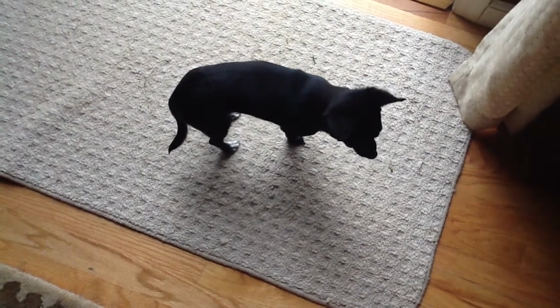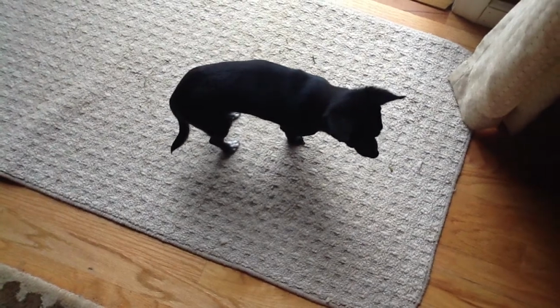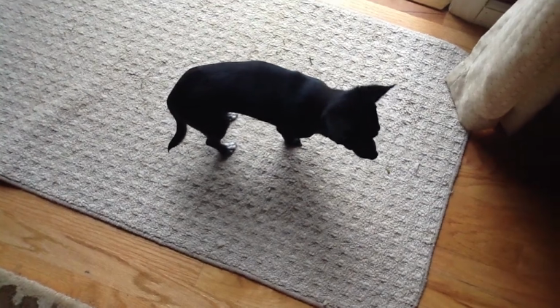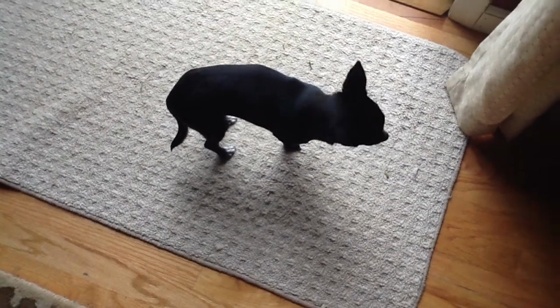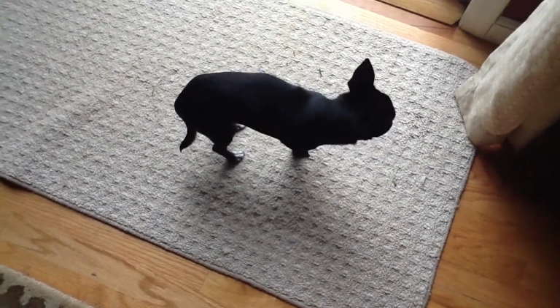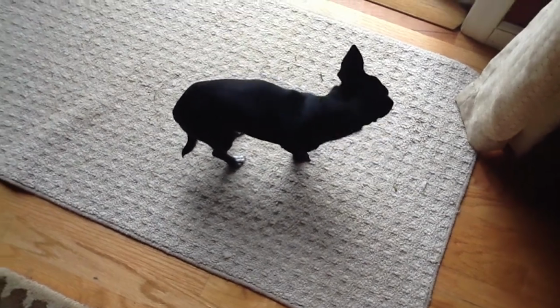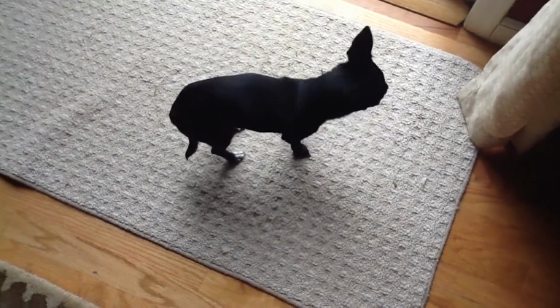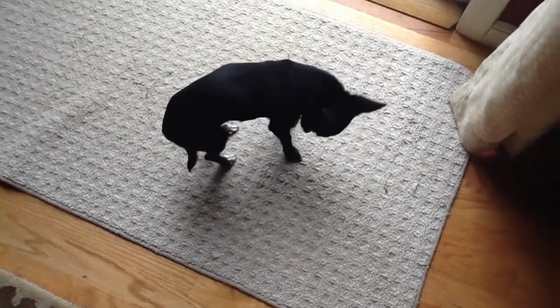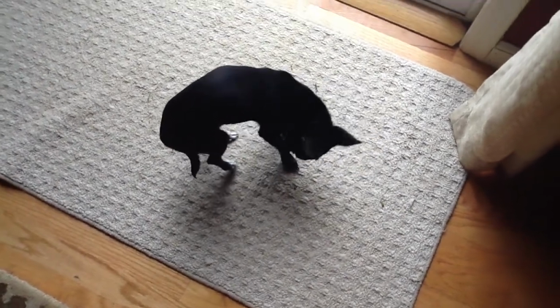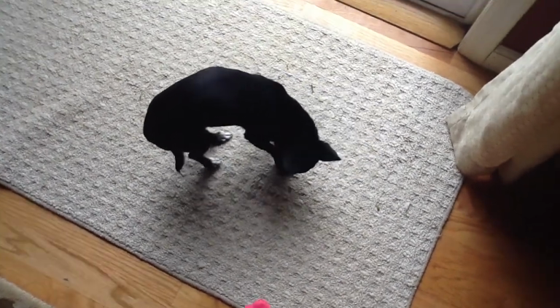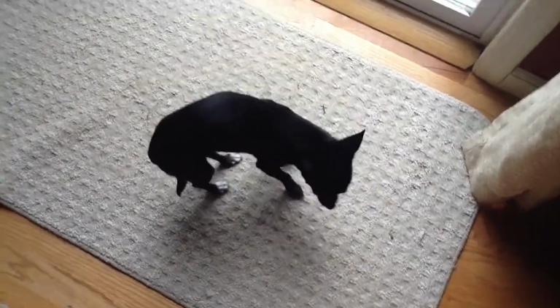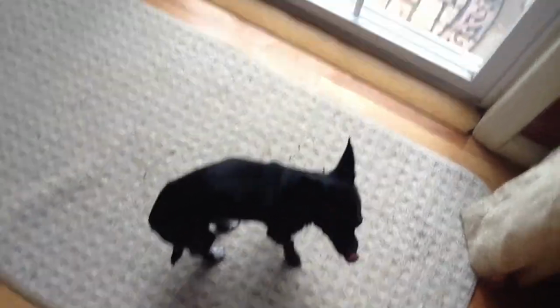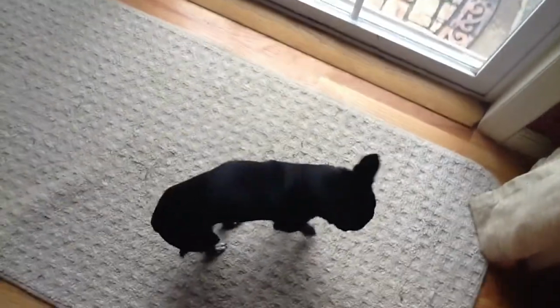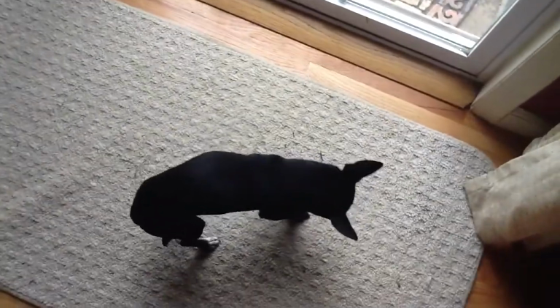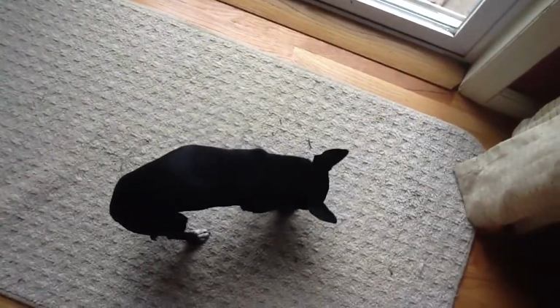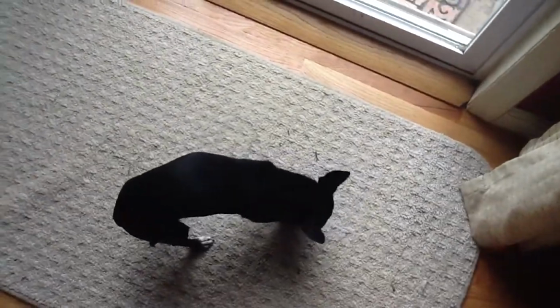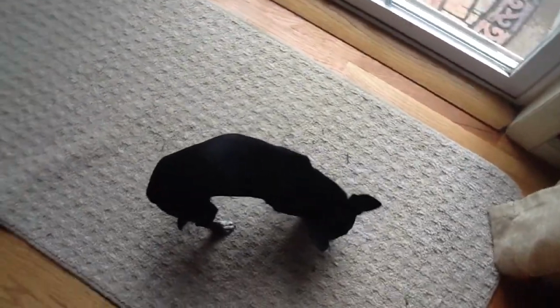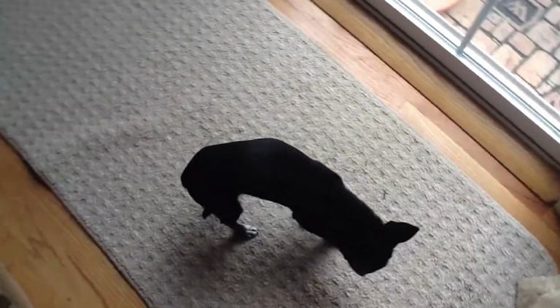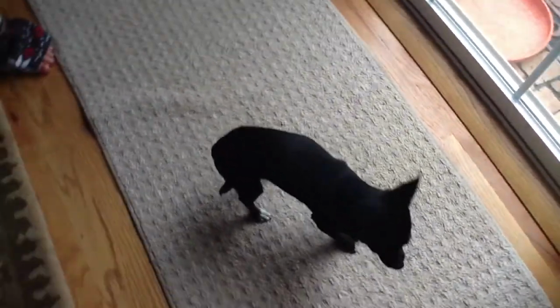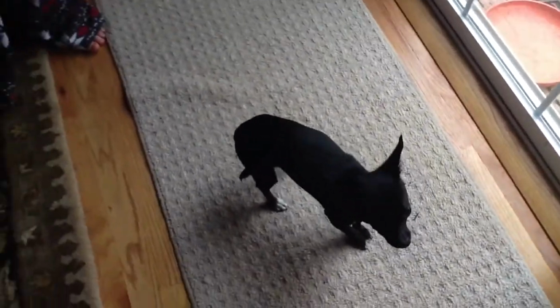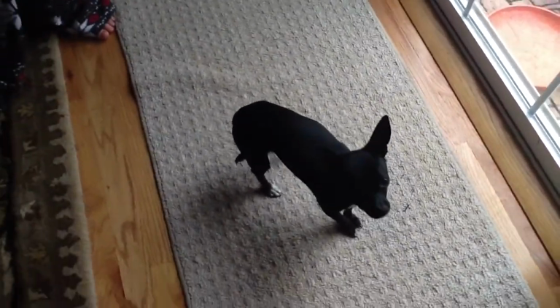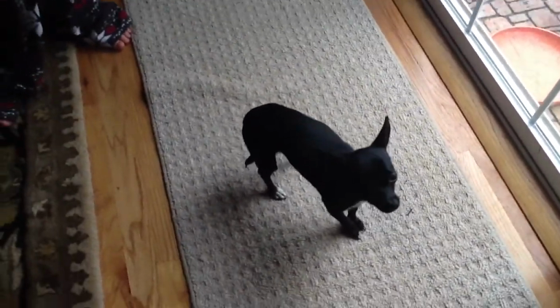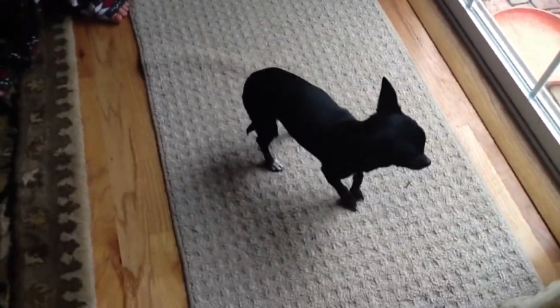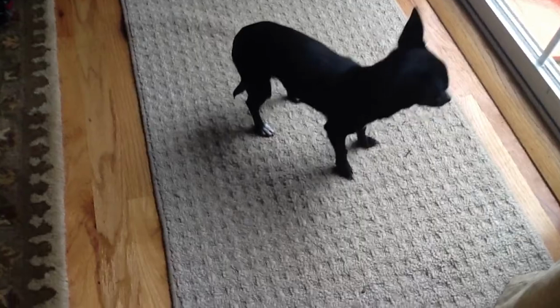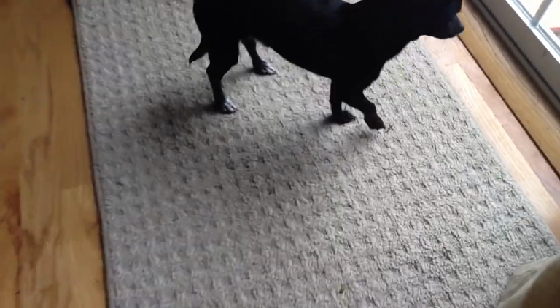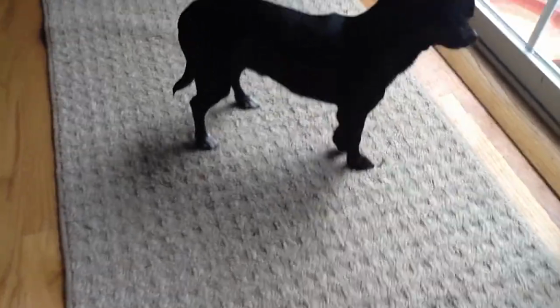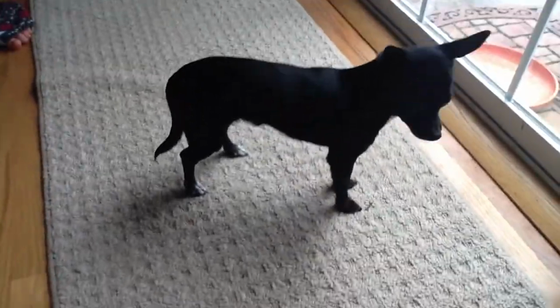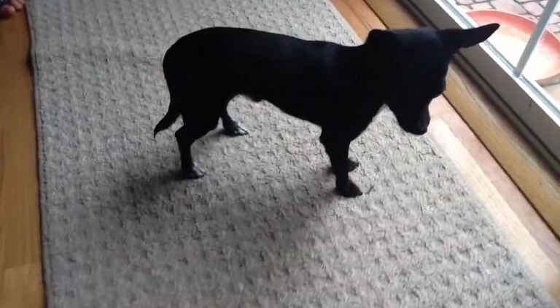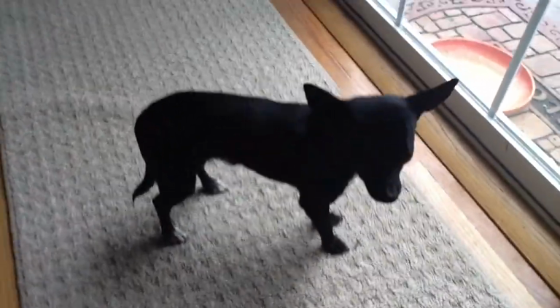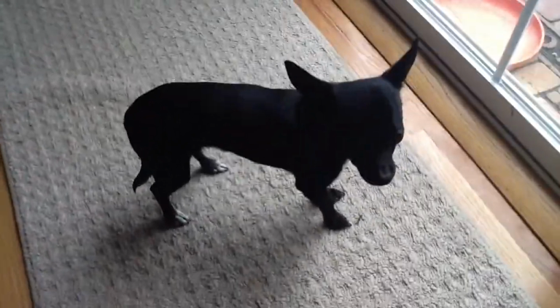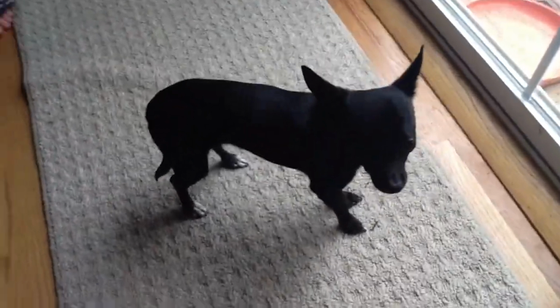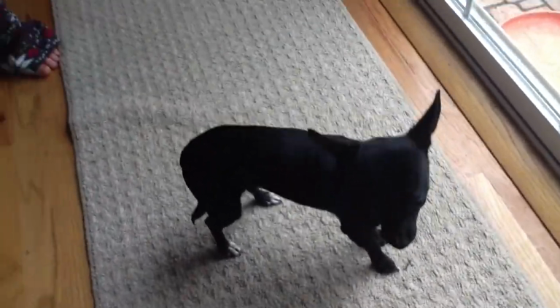This is Rocky. He's a deer chihuahua. As you can see, he's black.